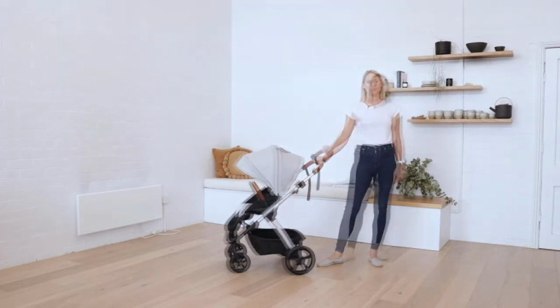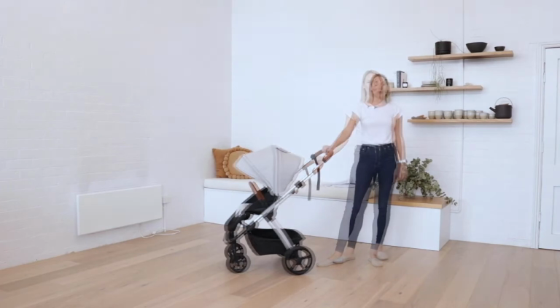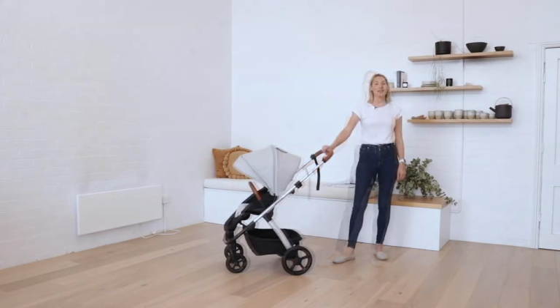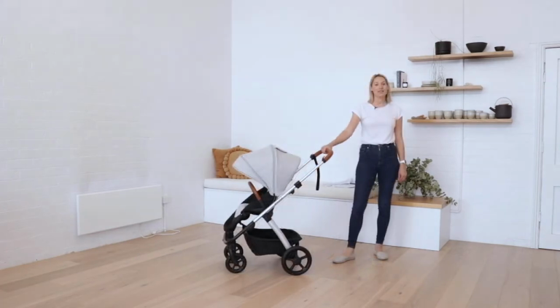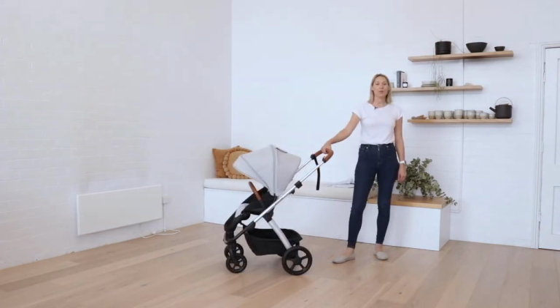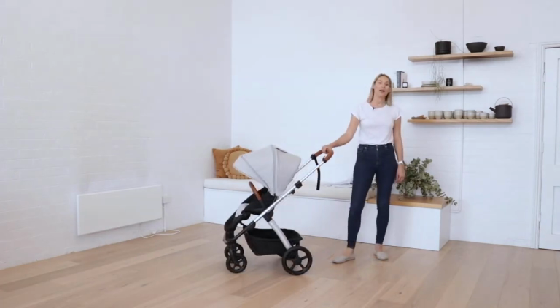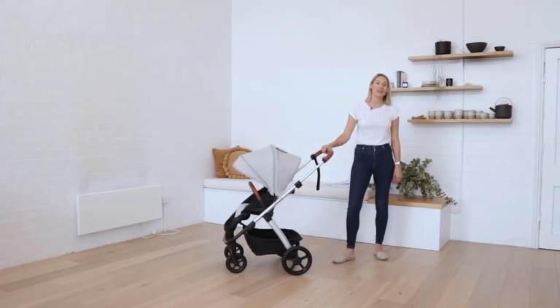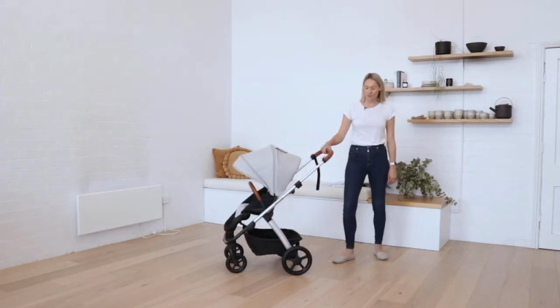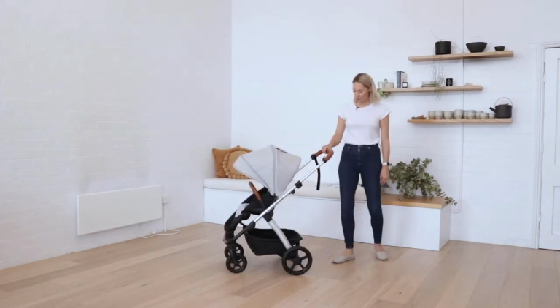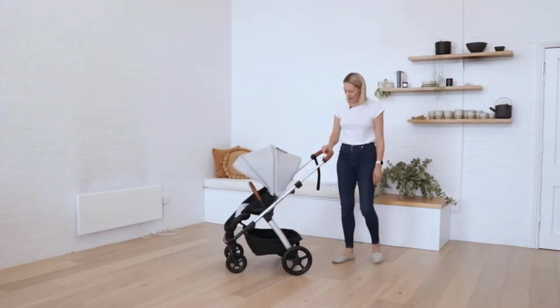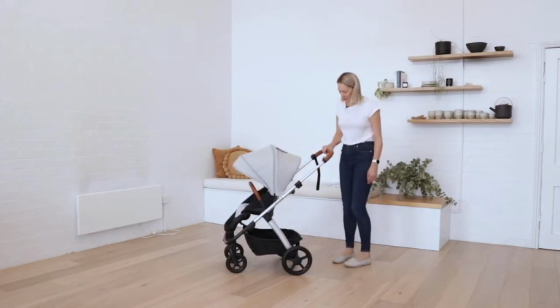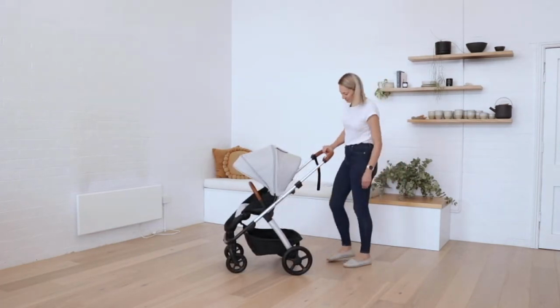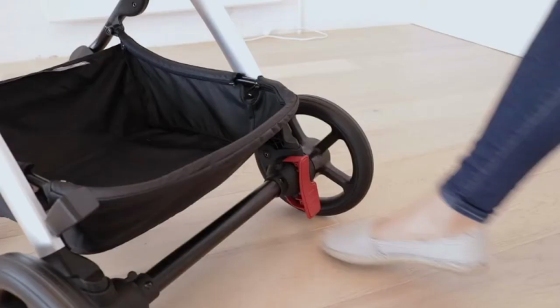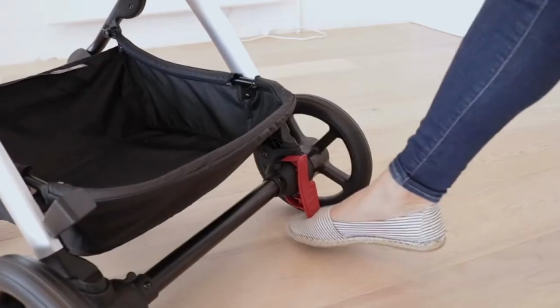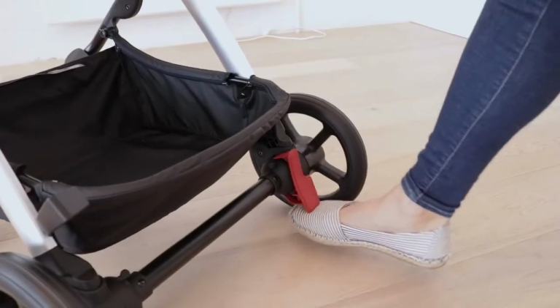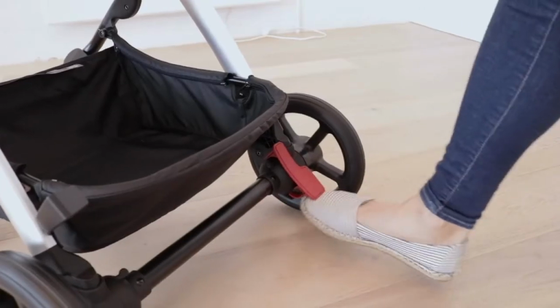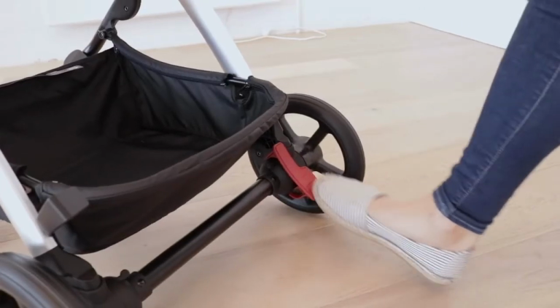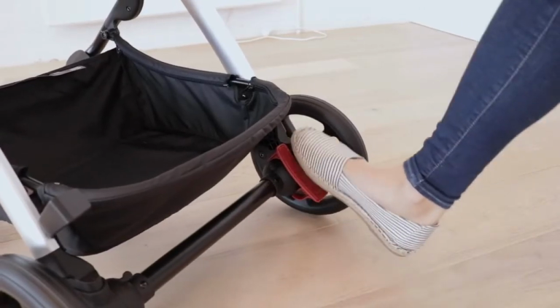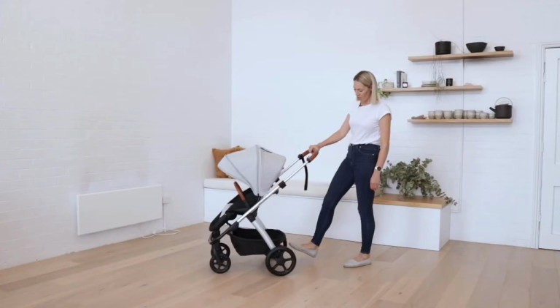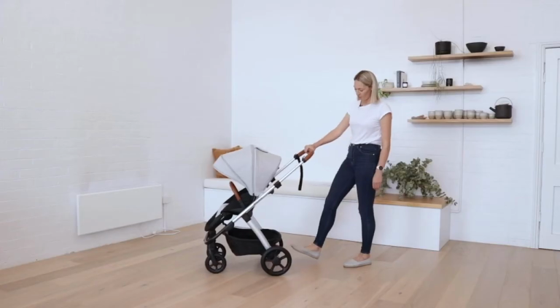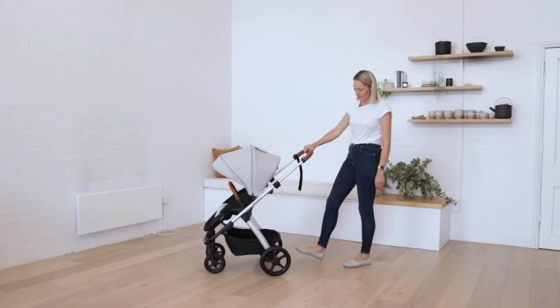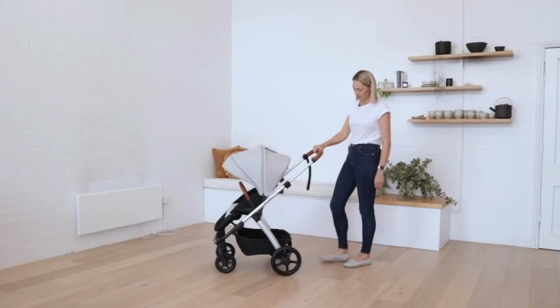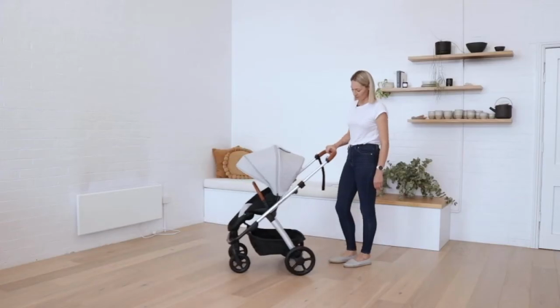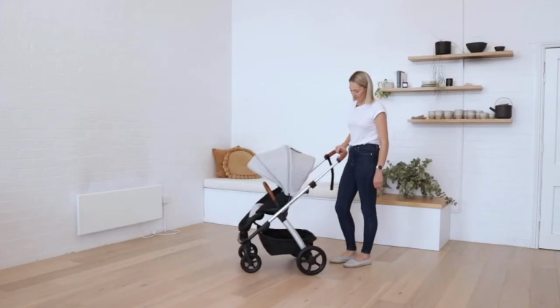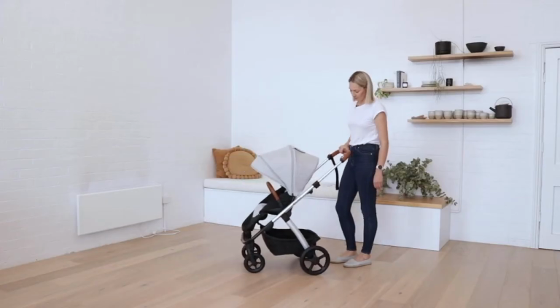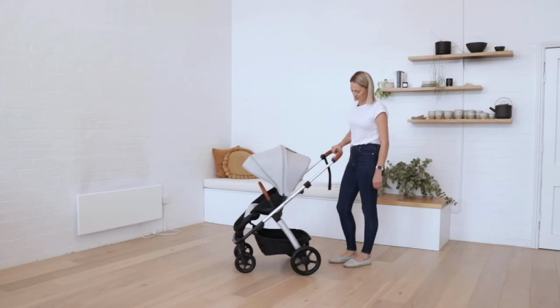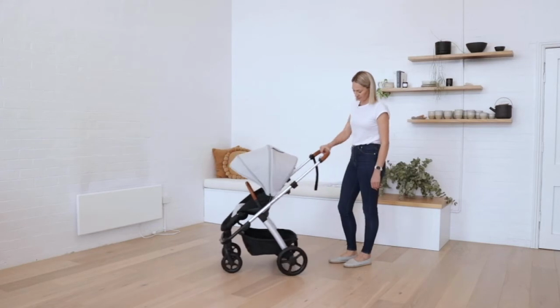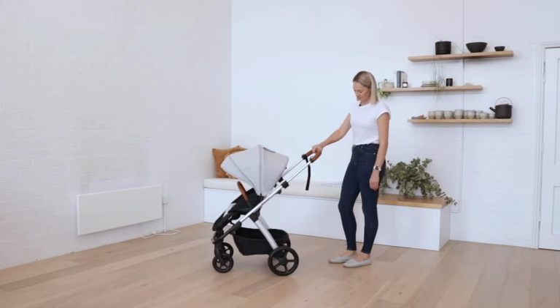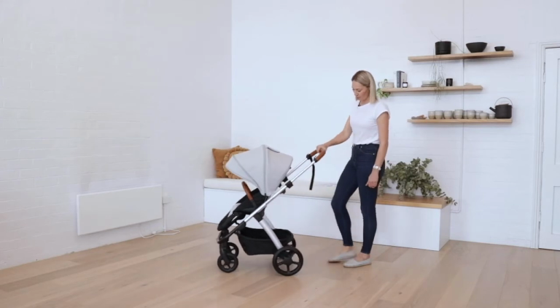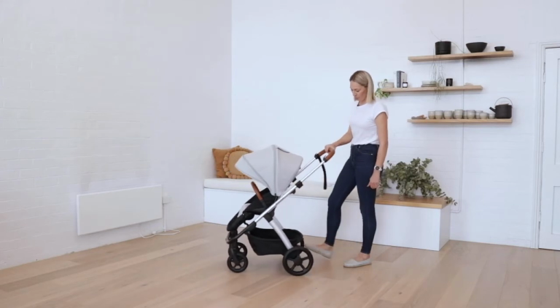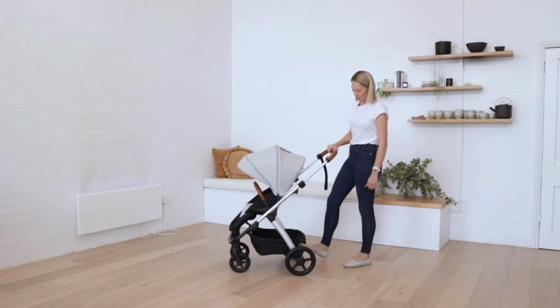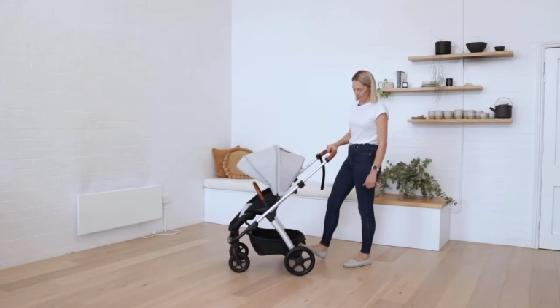The brake is a simple one-touch foot brake — you can just flick it off or put it on.